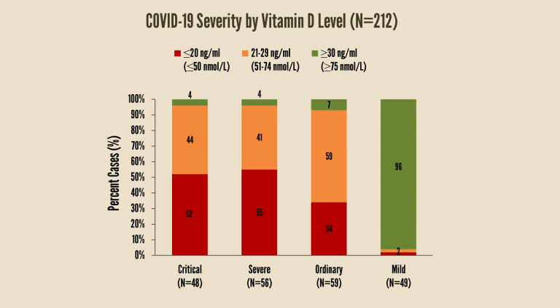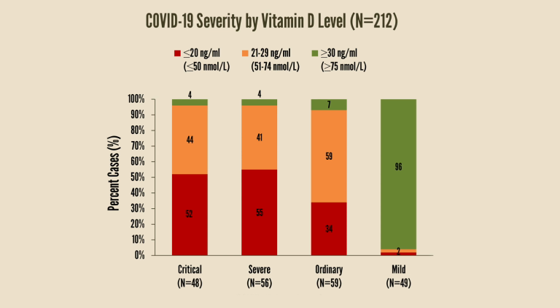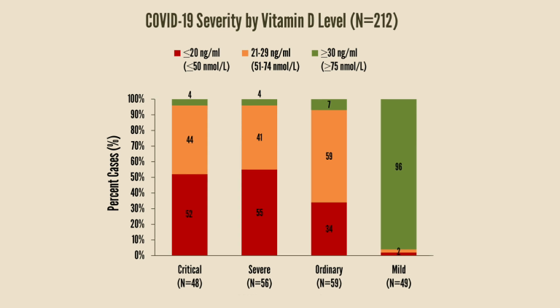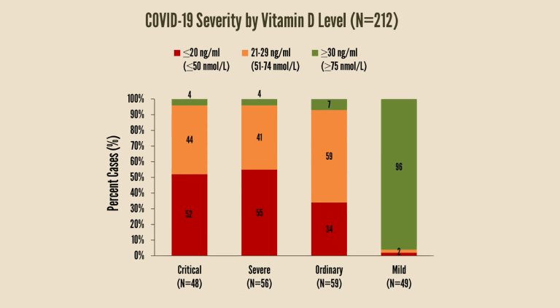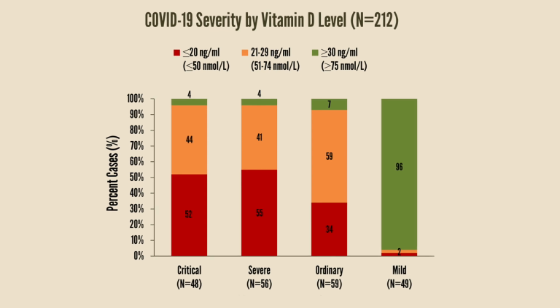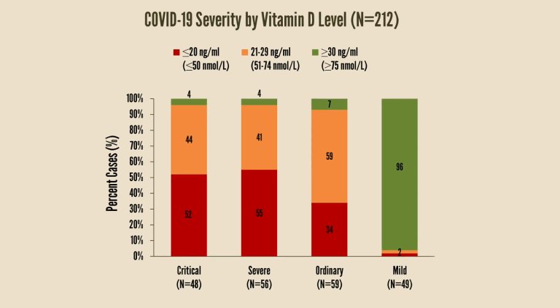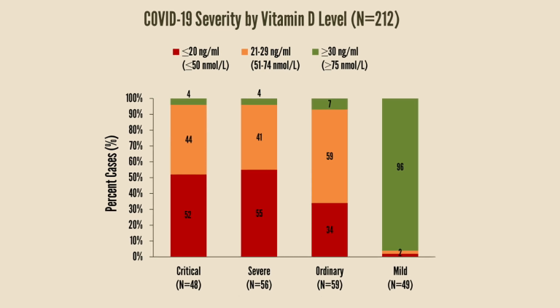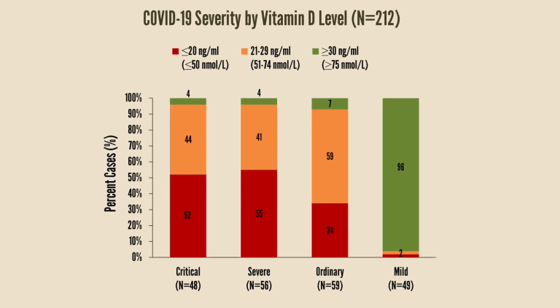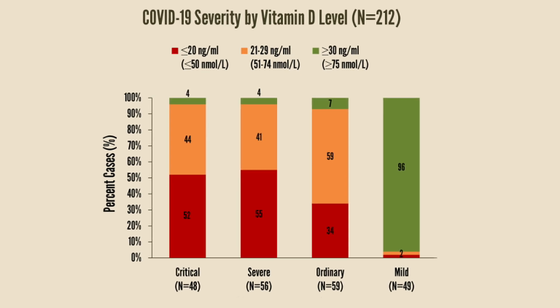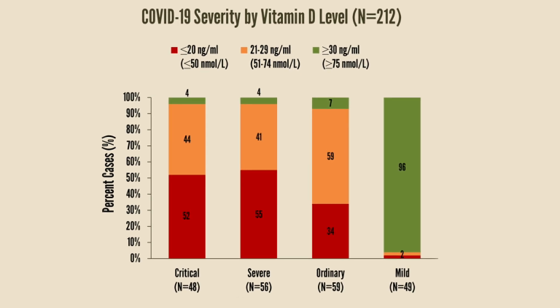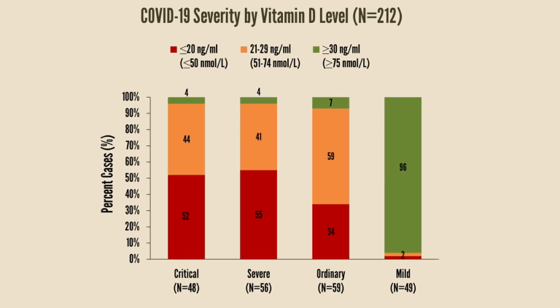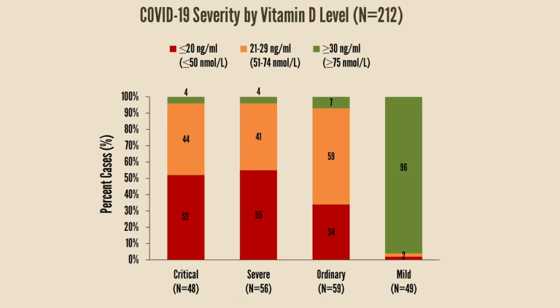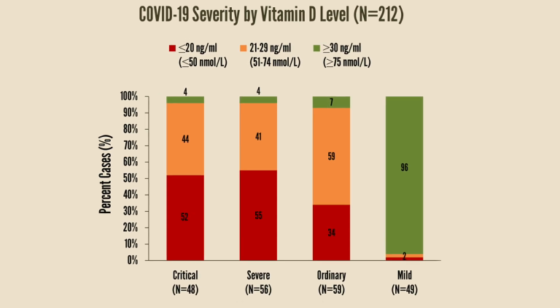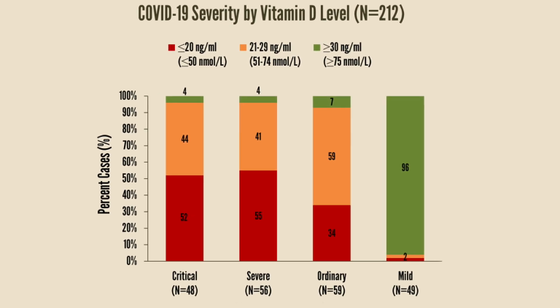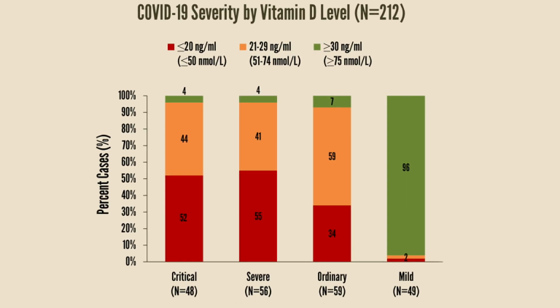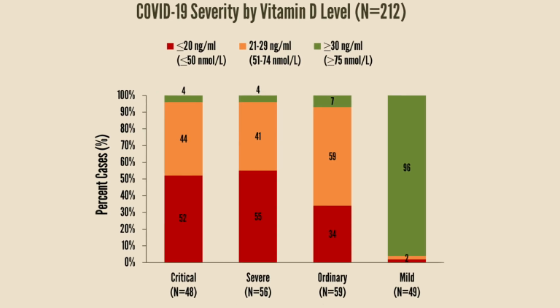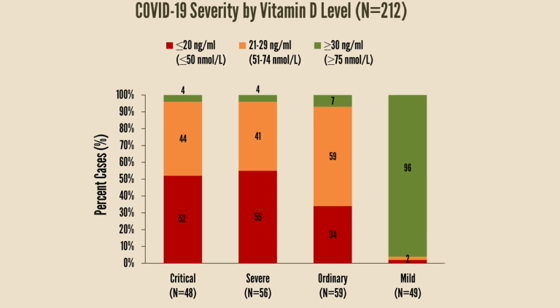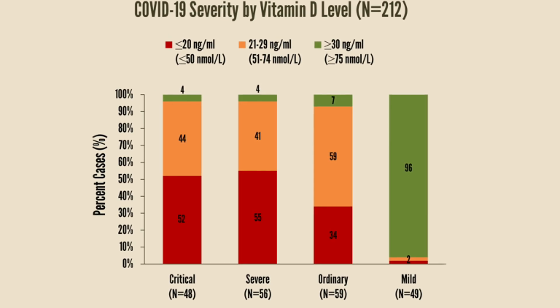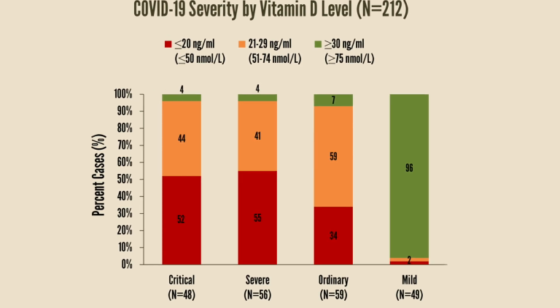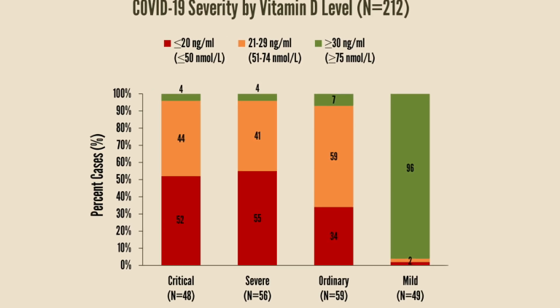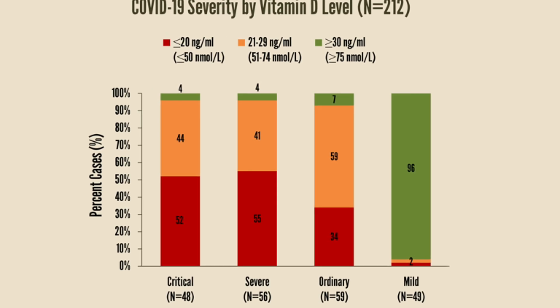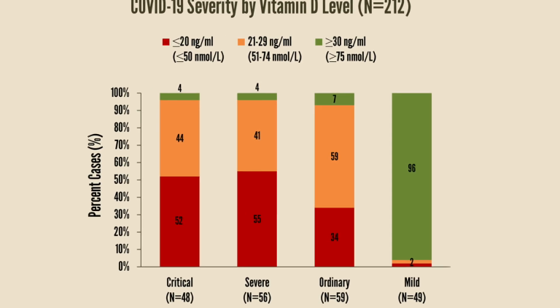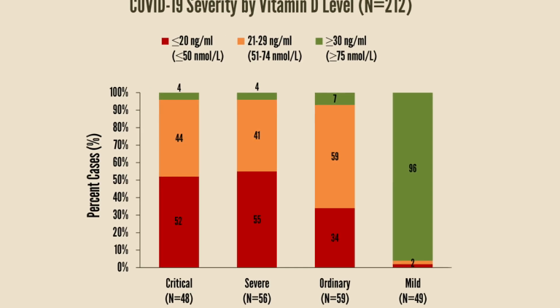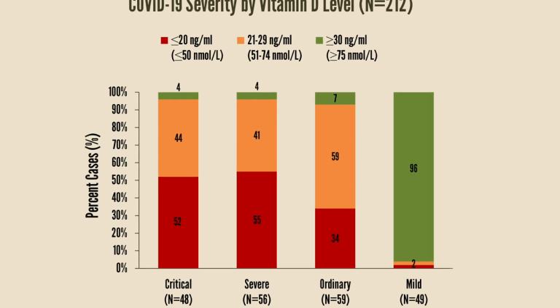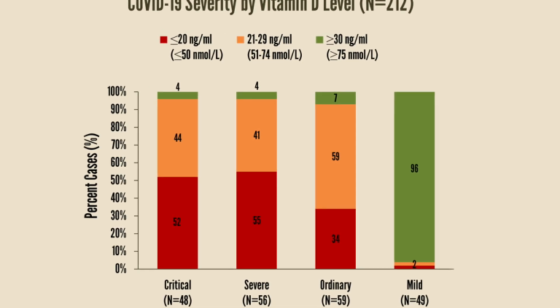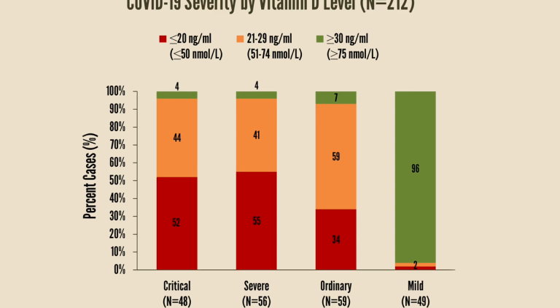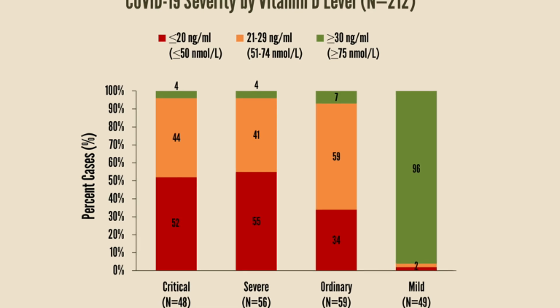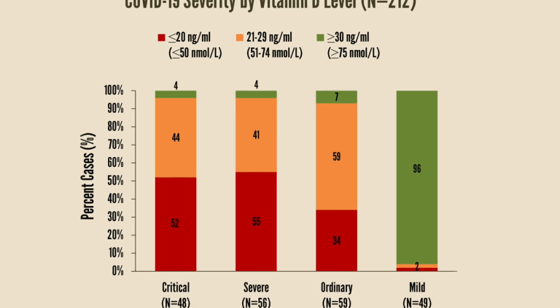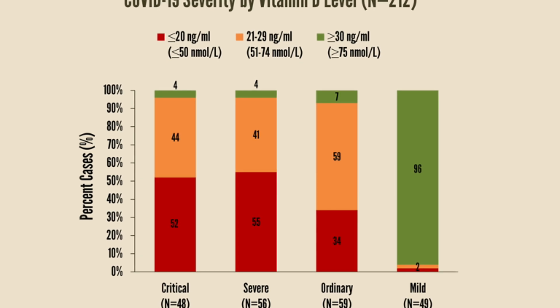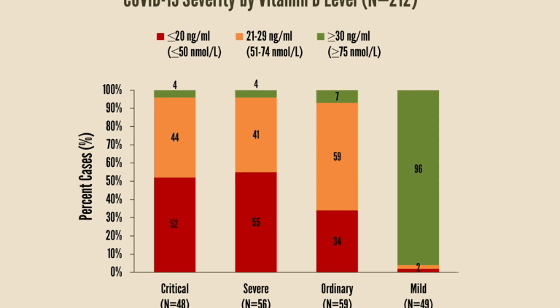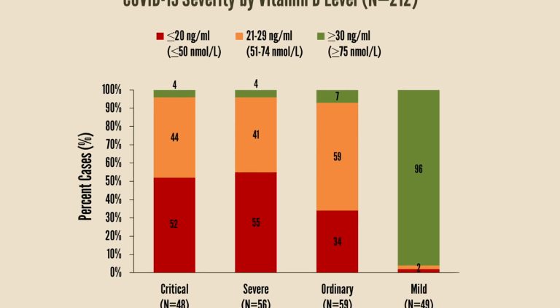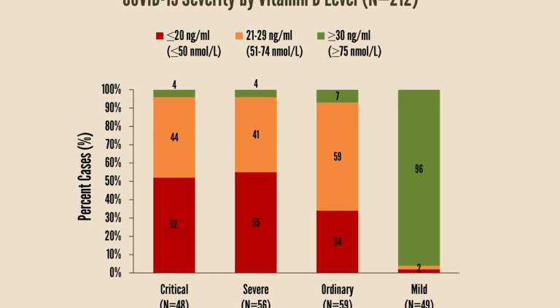Recent studies are showing that the patients with the lowest amounts of vitamin D are more seriously ill with COVID-19.